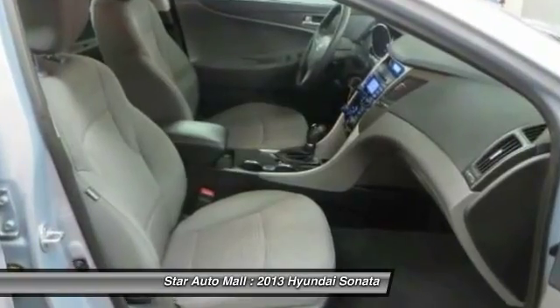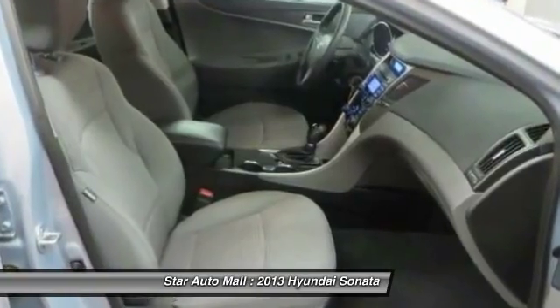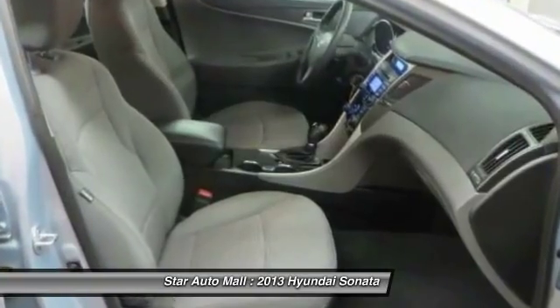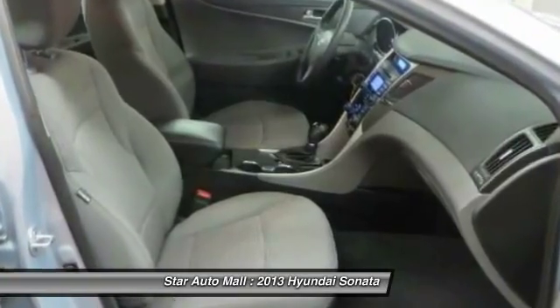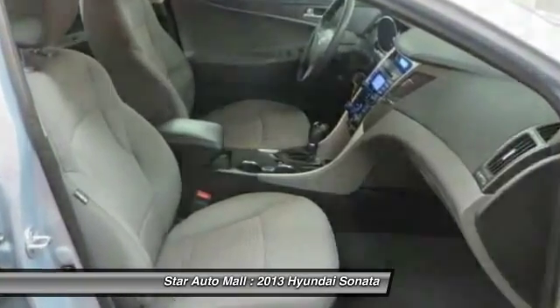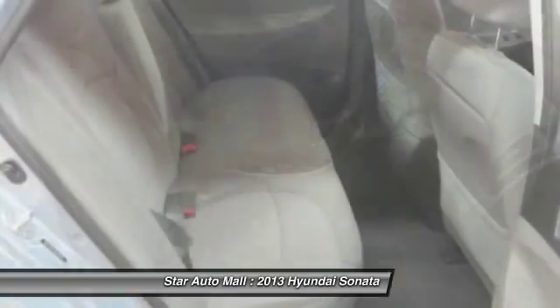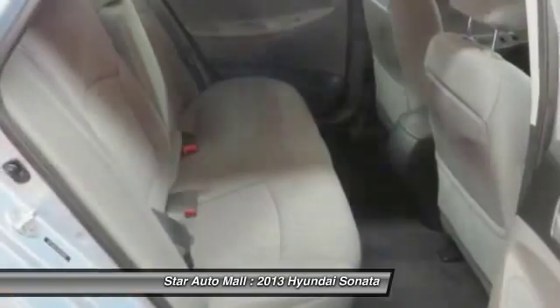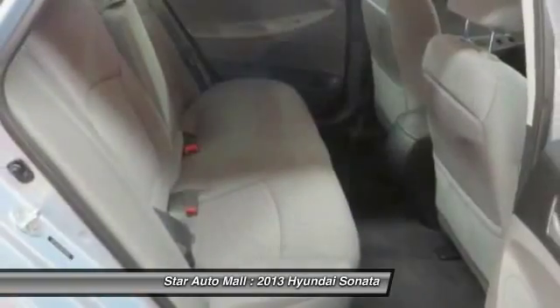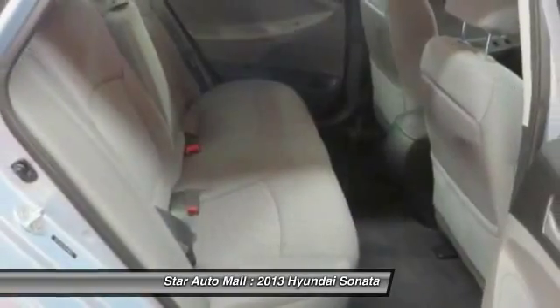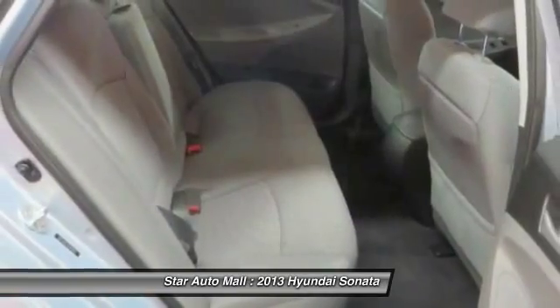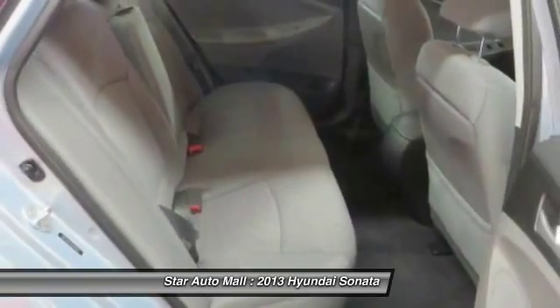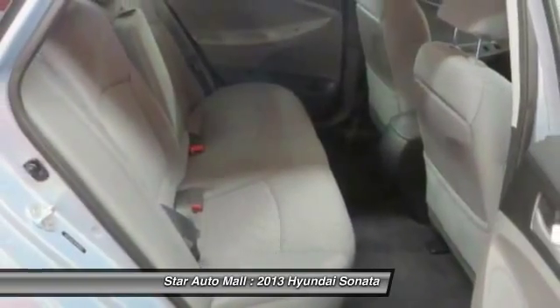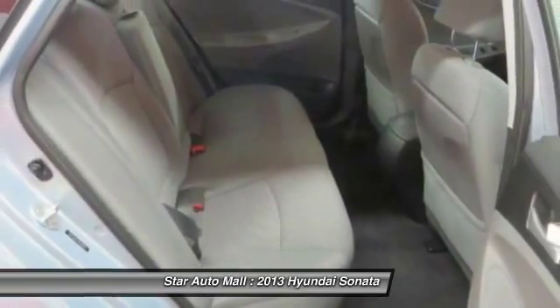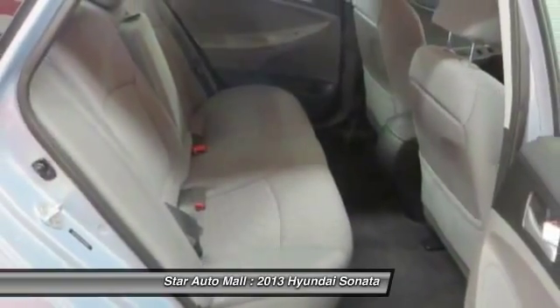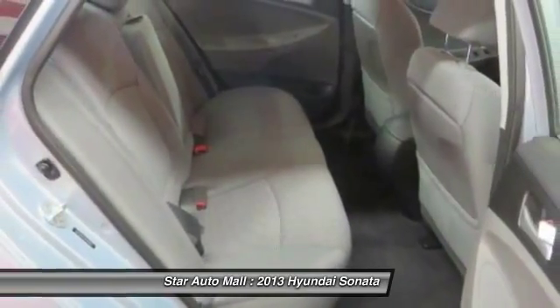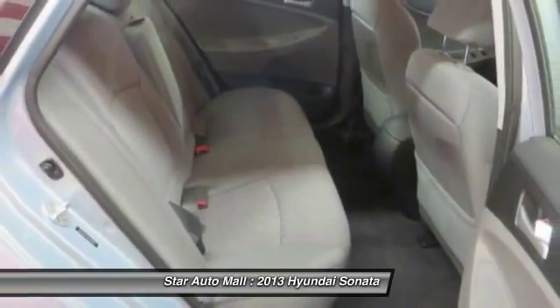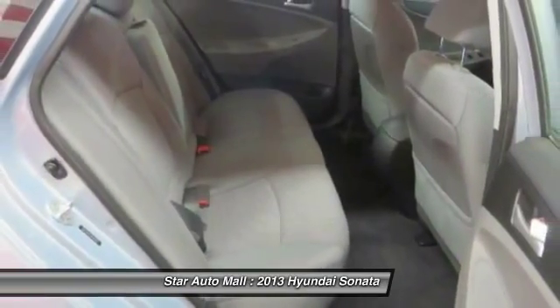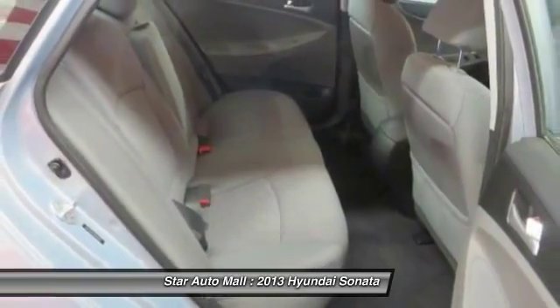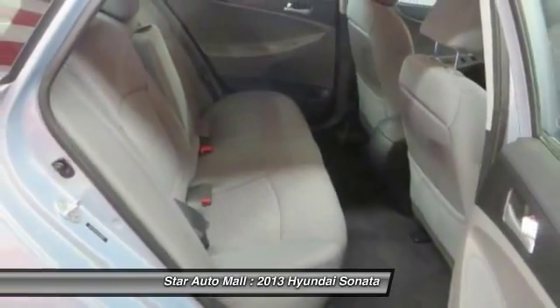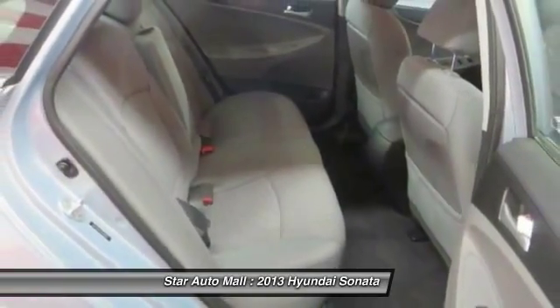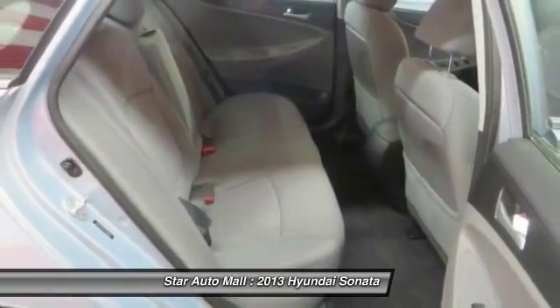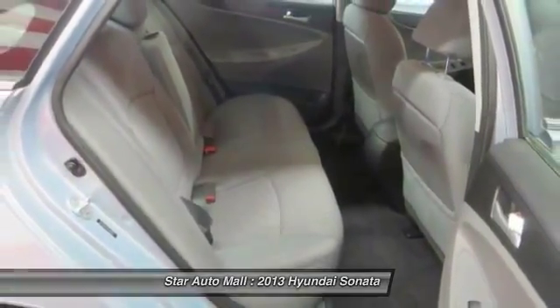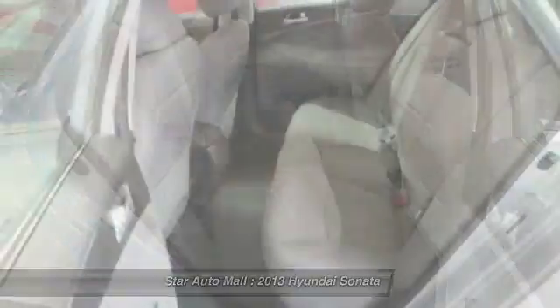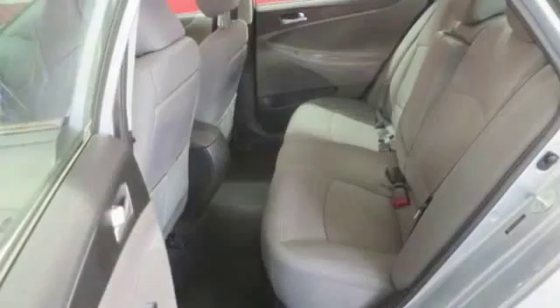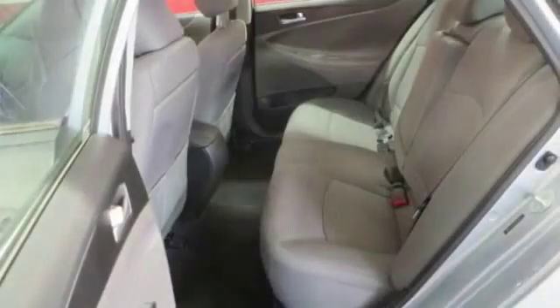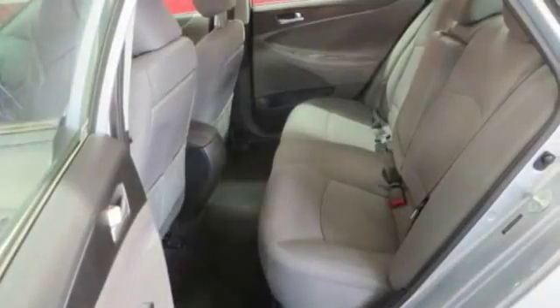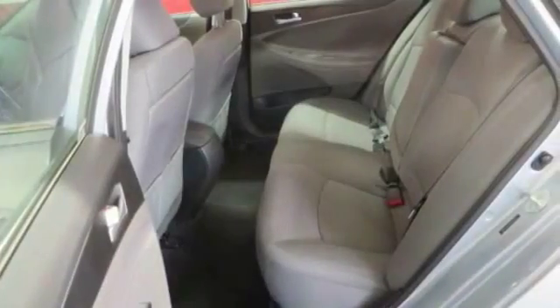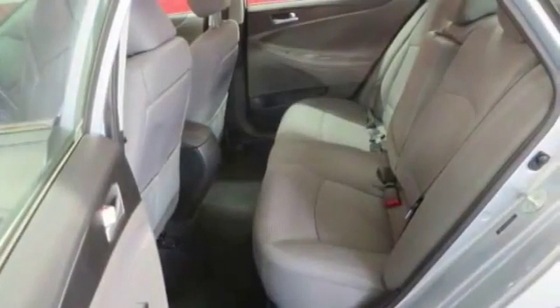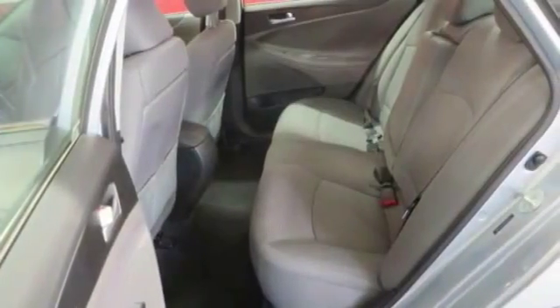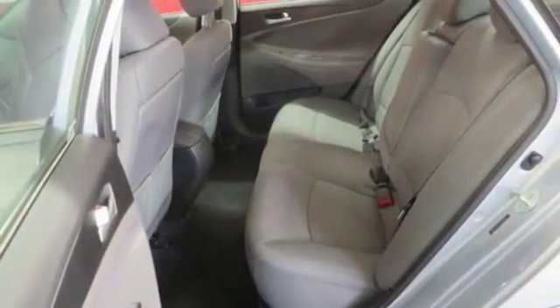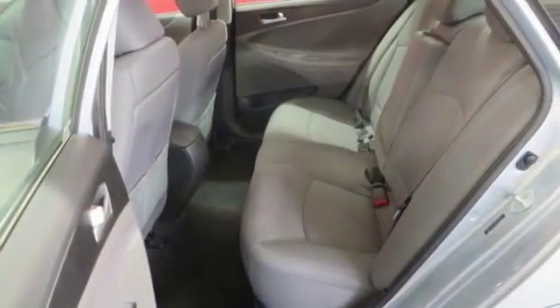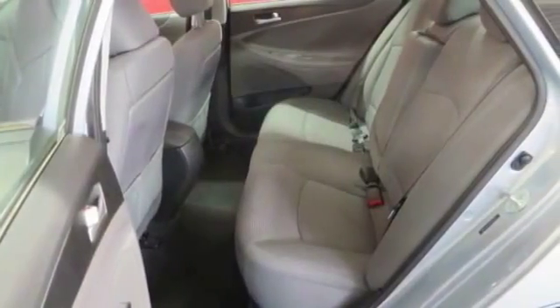Driver airbag, front air conditioning, cruise control, rear window defrost, and power locks.